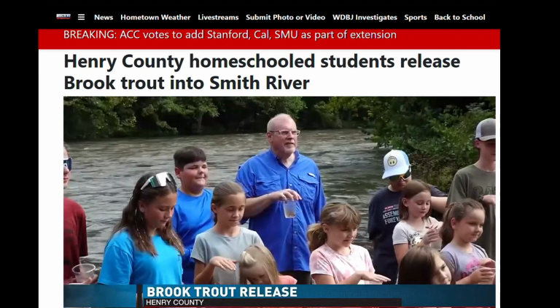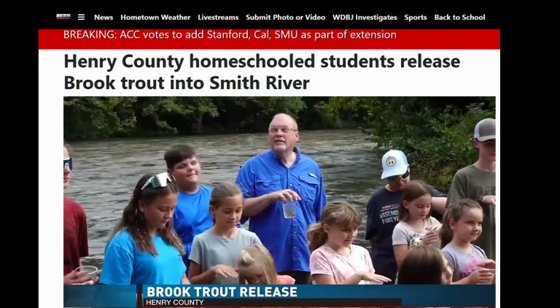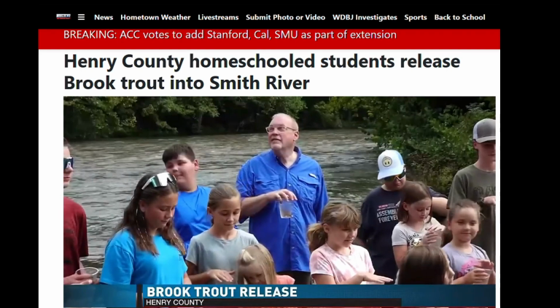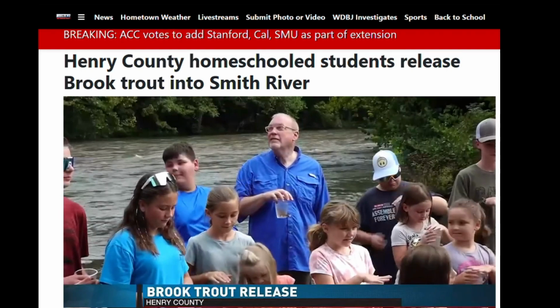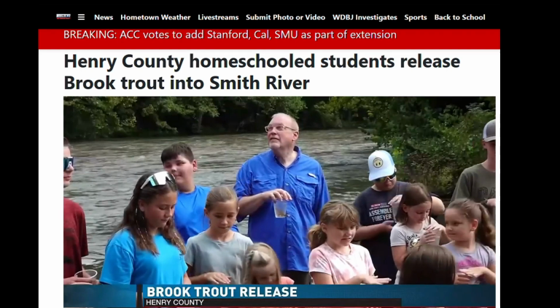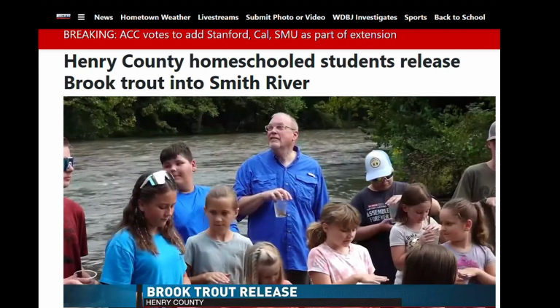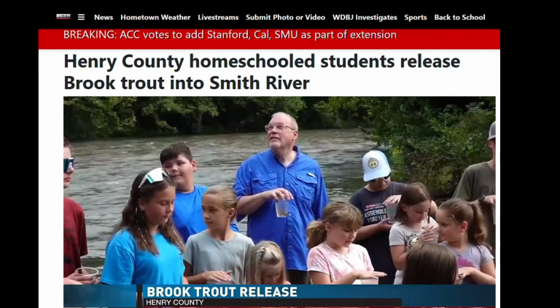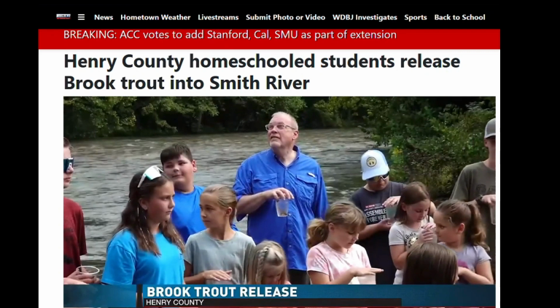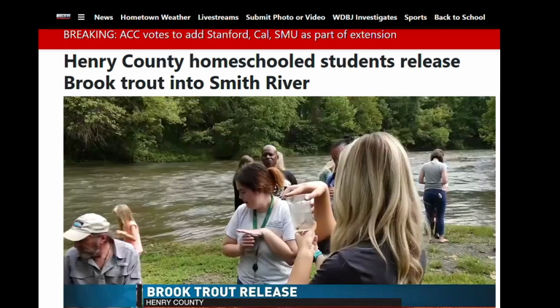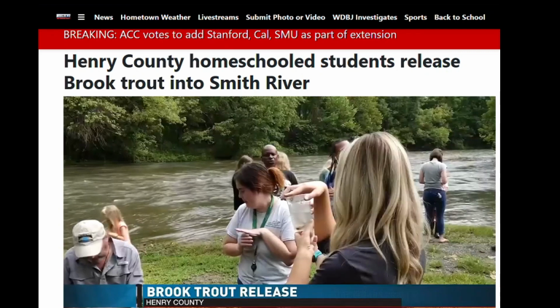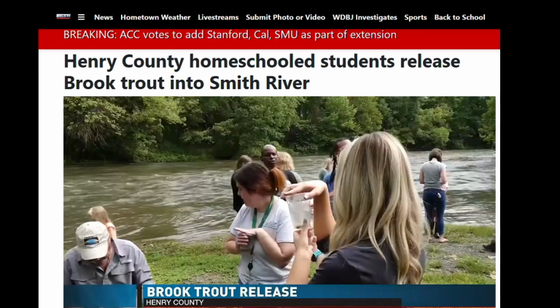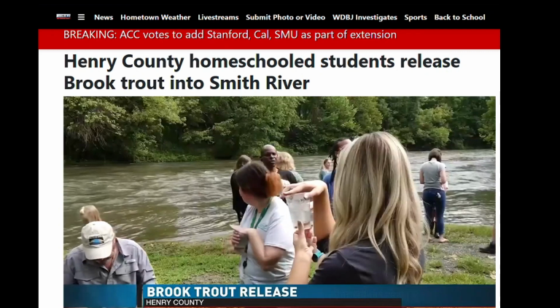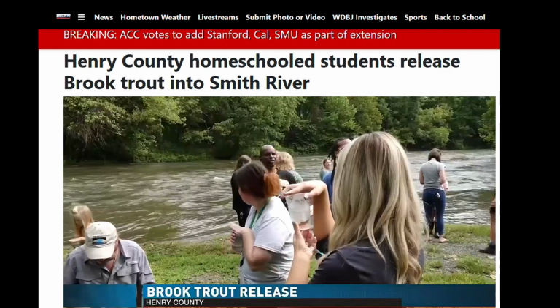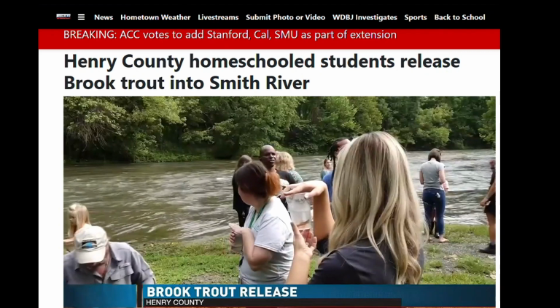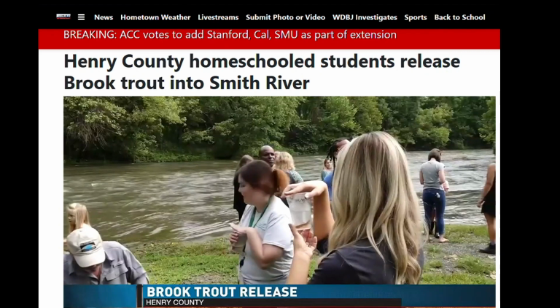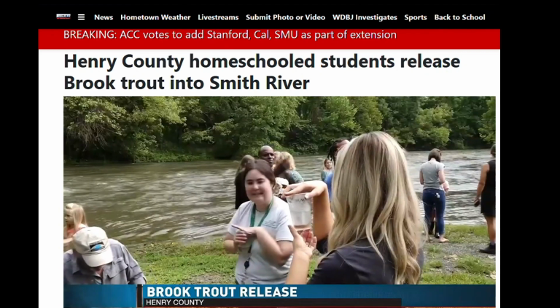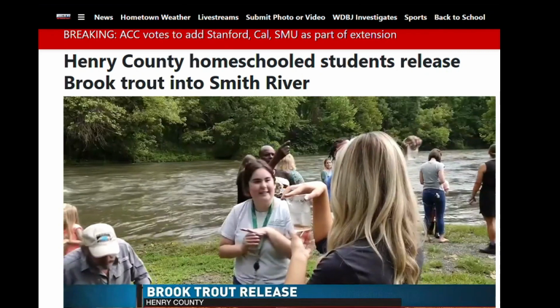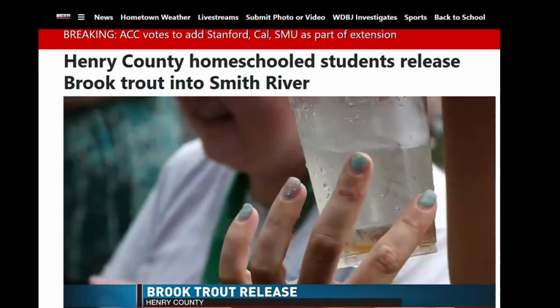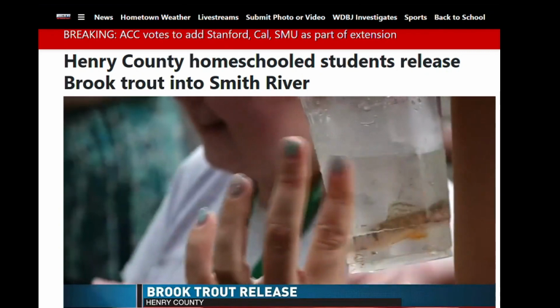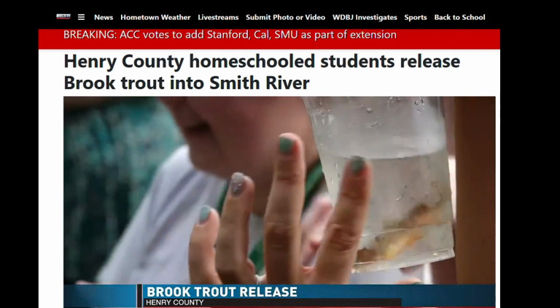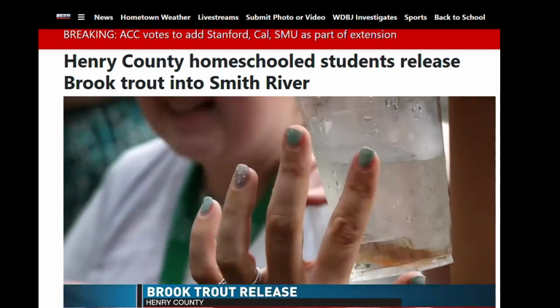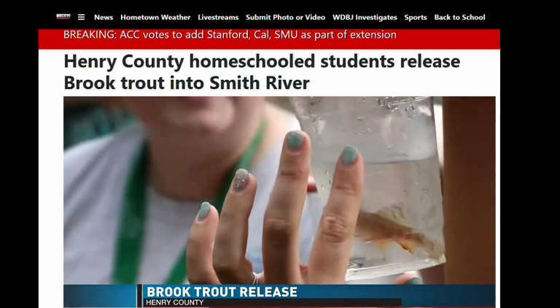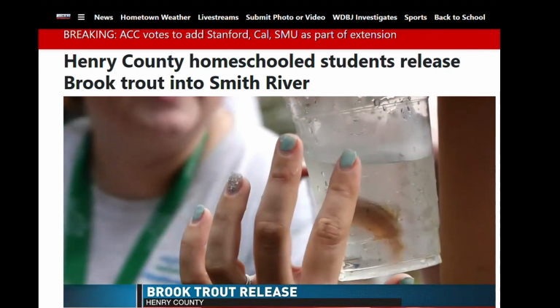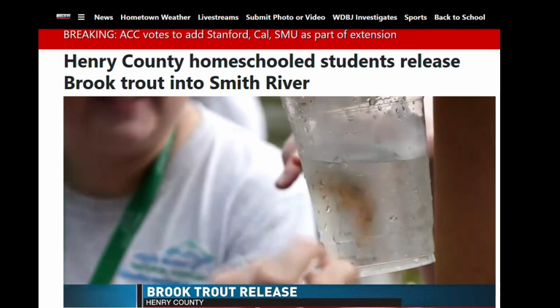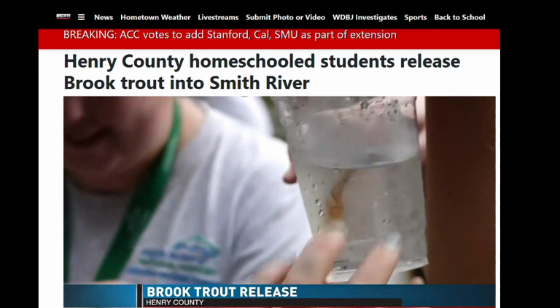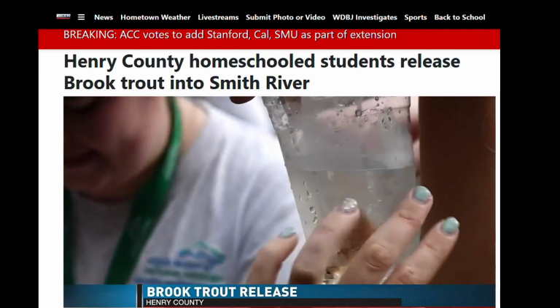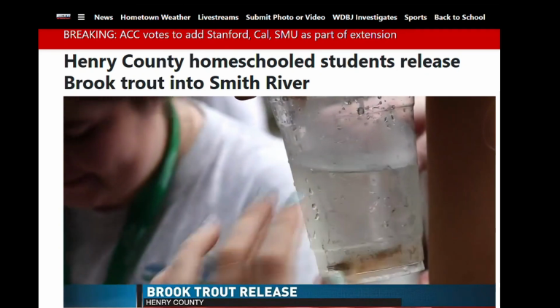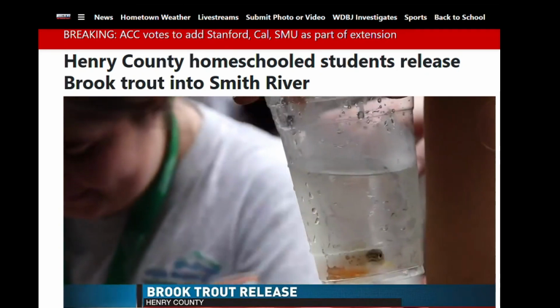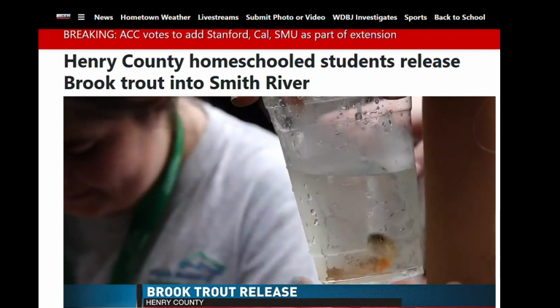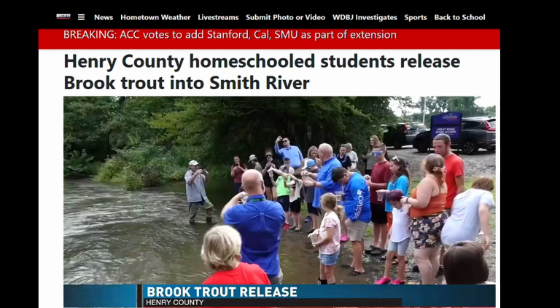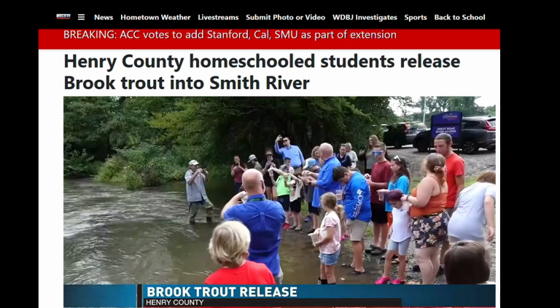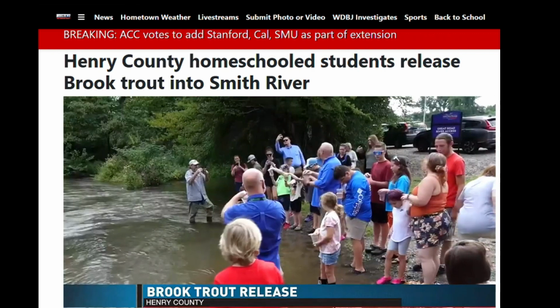They got to watch the different stages of the trout life cycle, then learn about conservation through the Trout in the Classroom program.